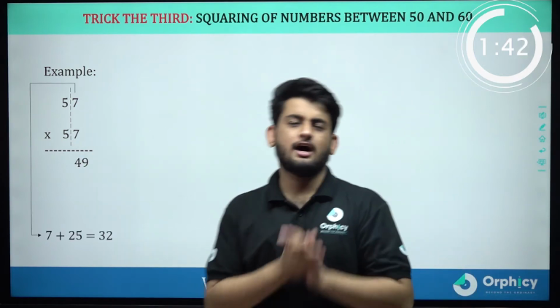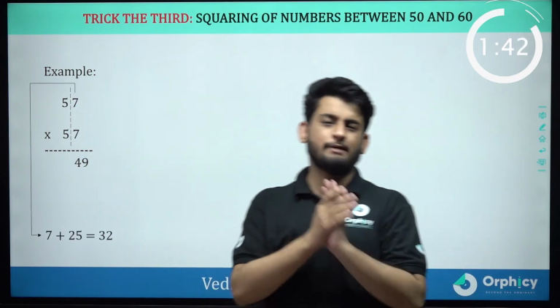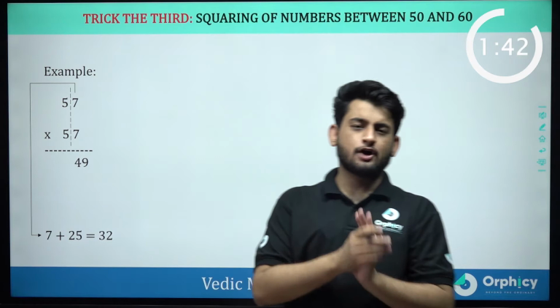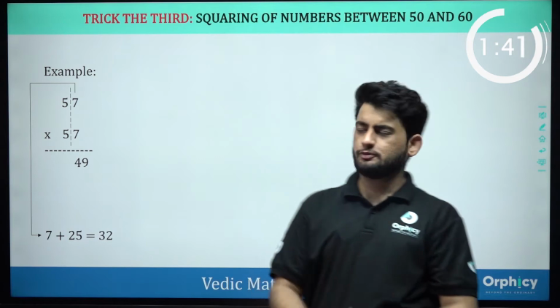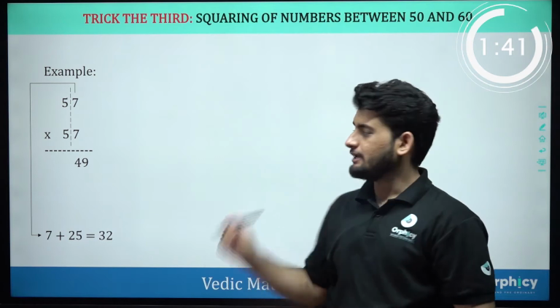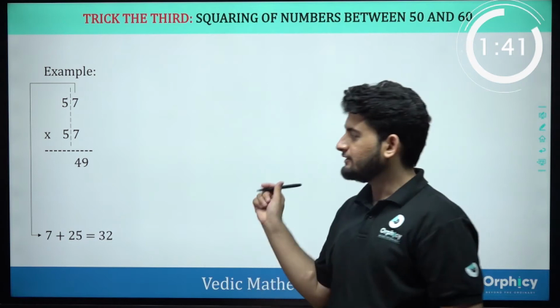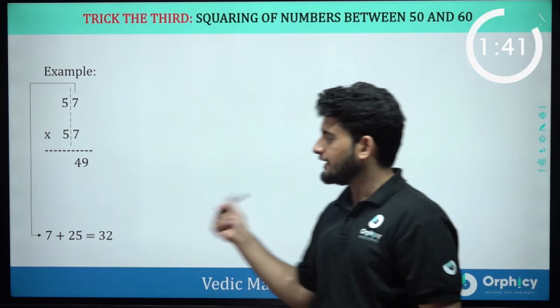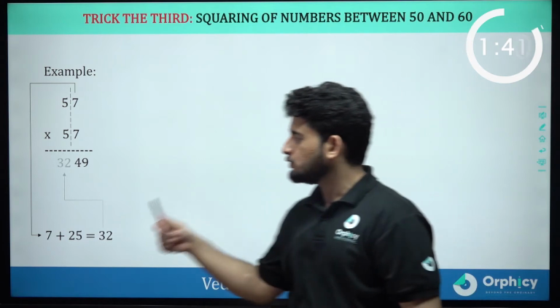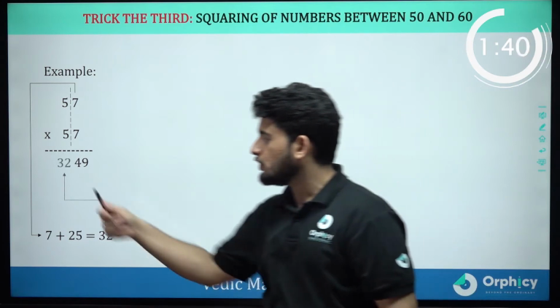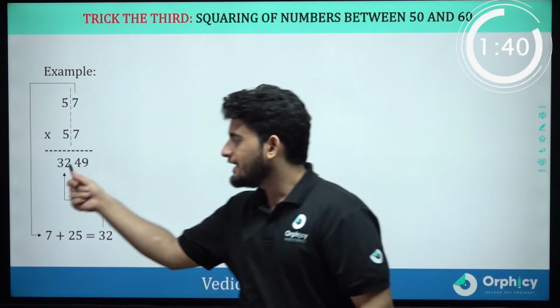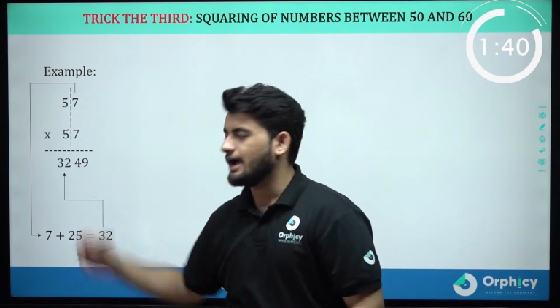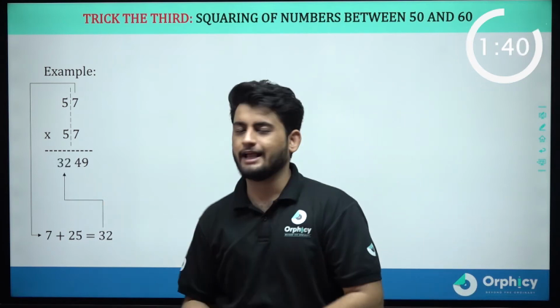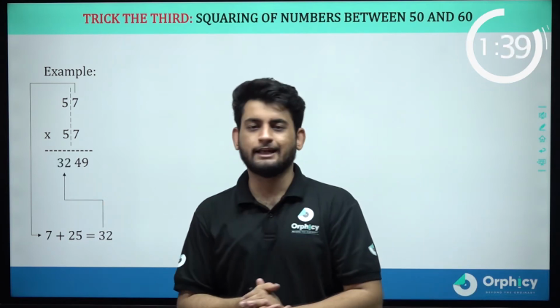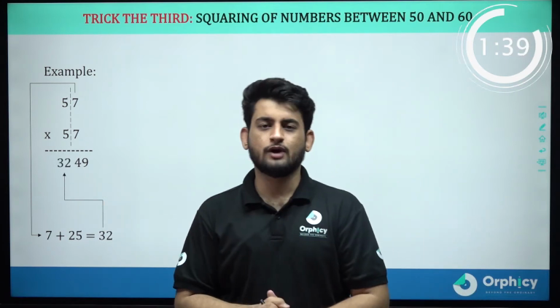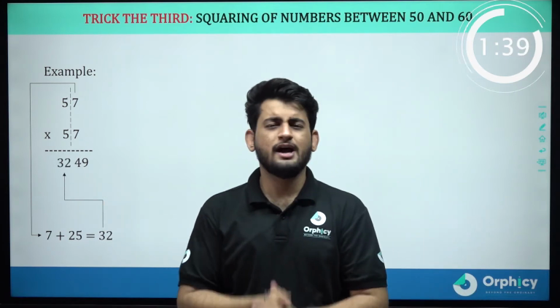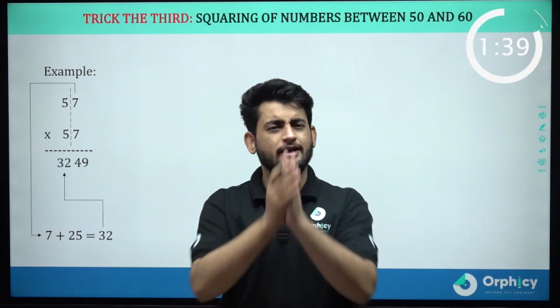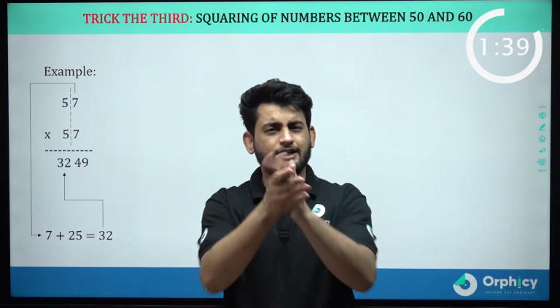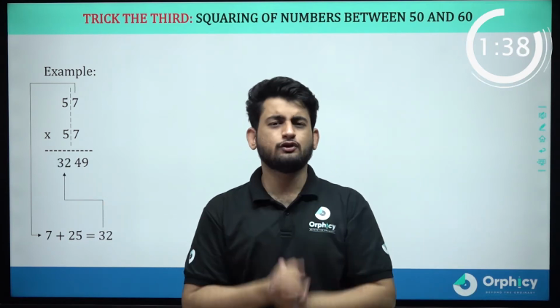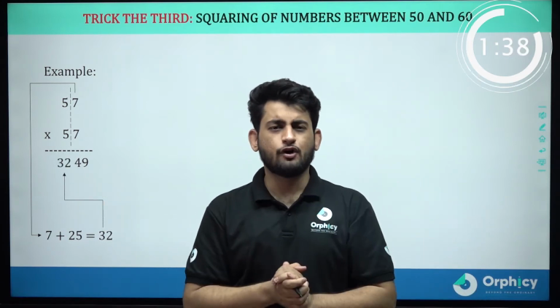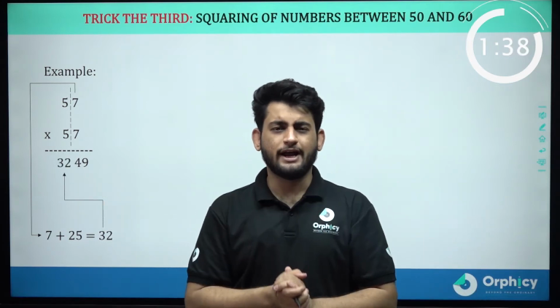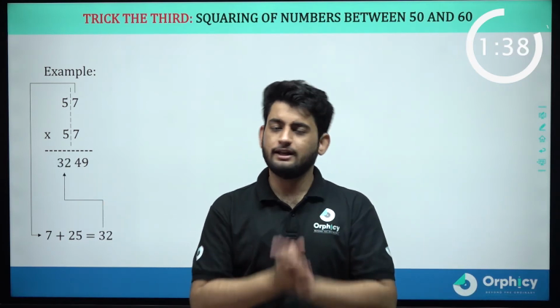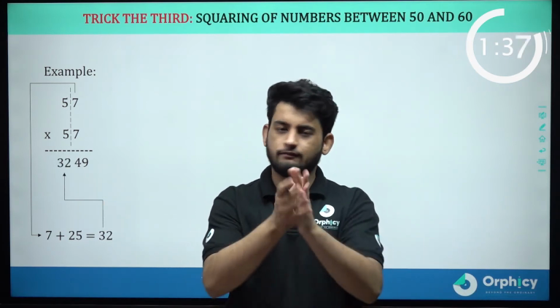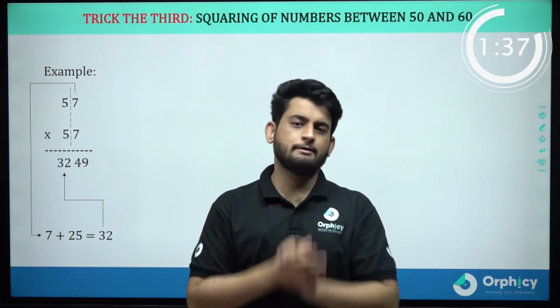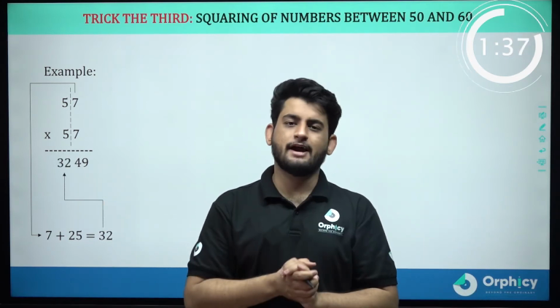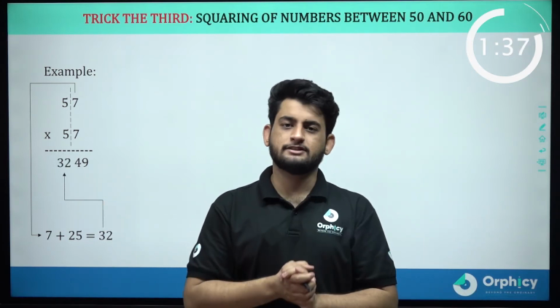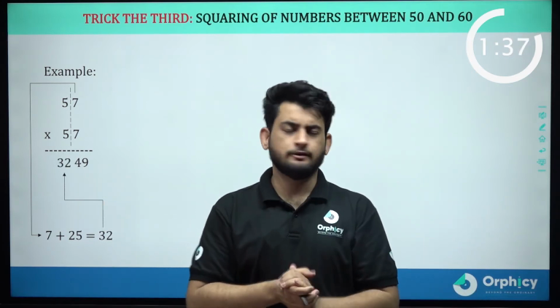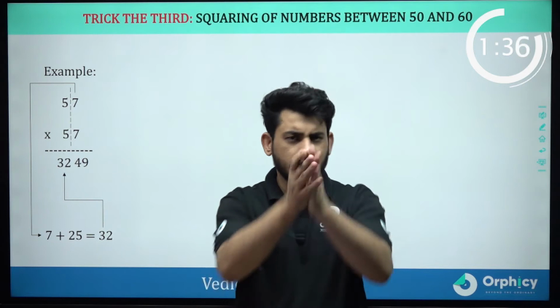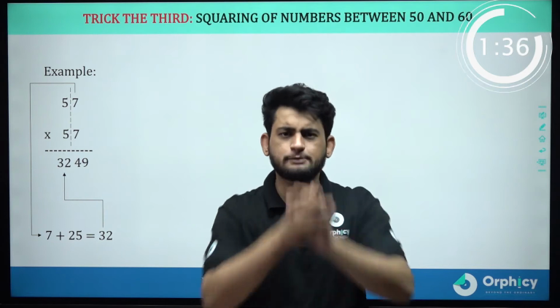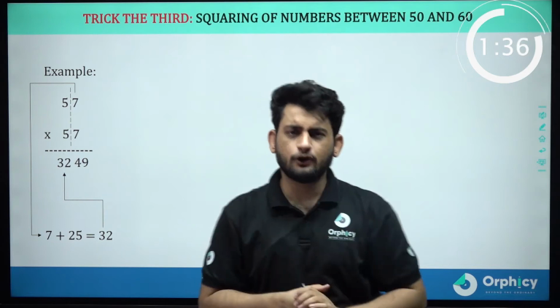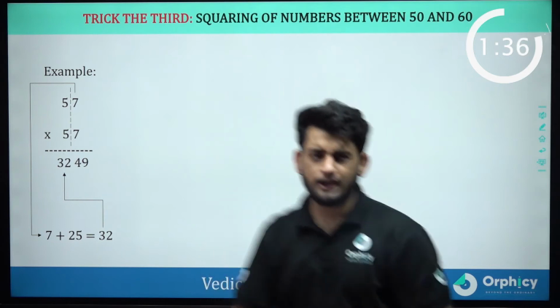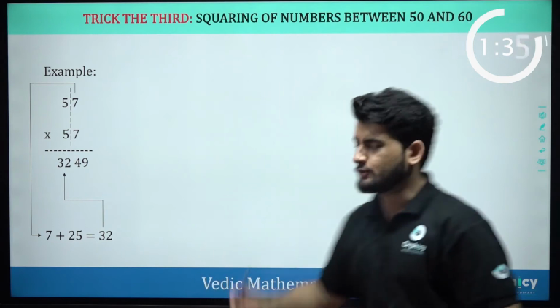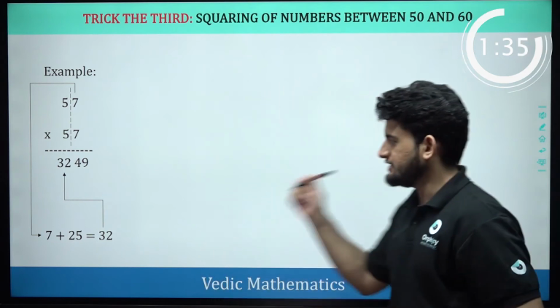I will draw a line here. And 3 to 4, 9 will be my answer. Let's move on to the next question.